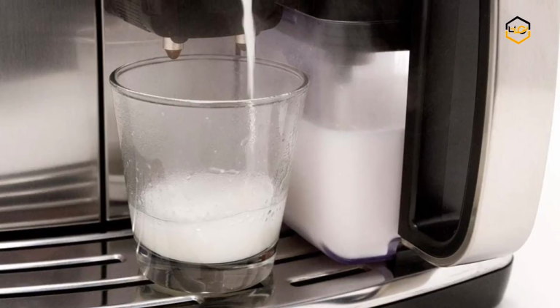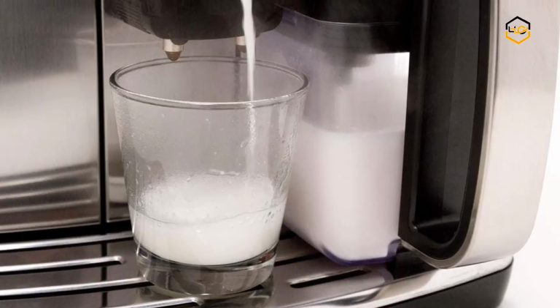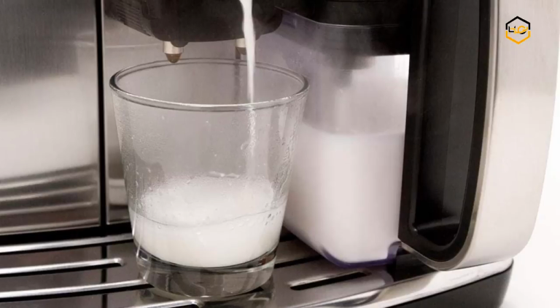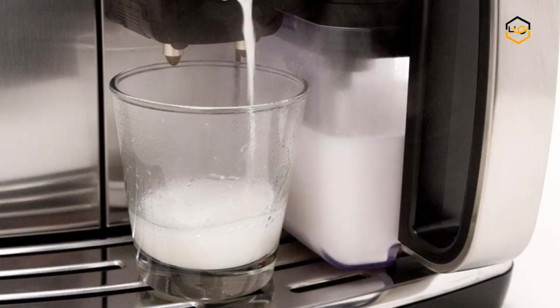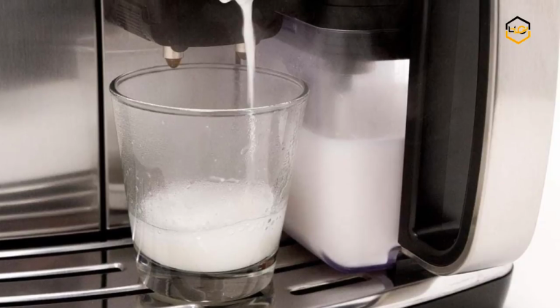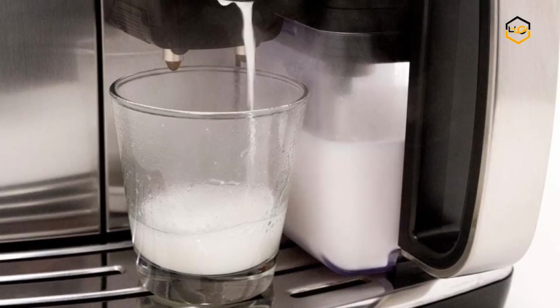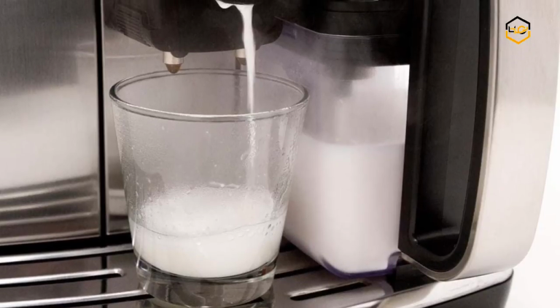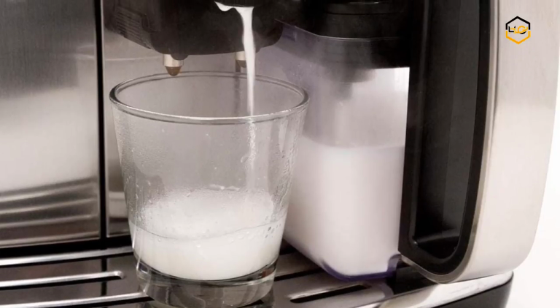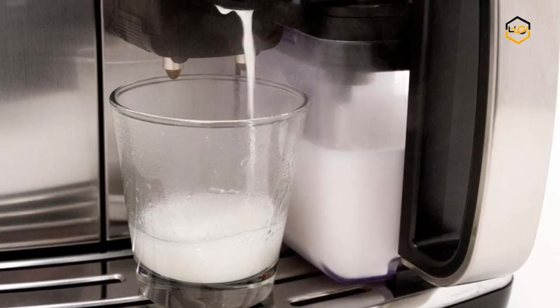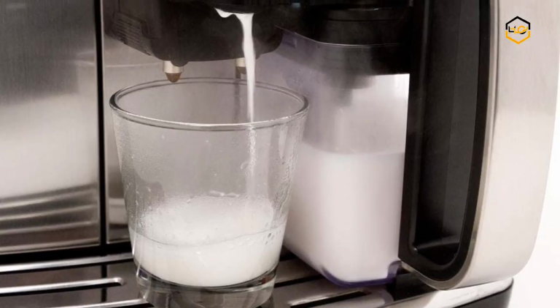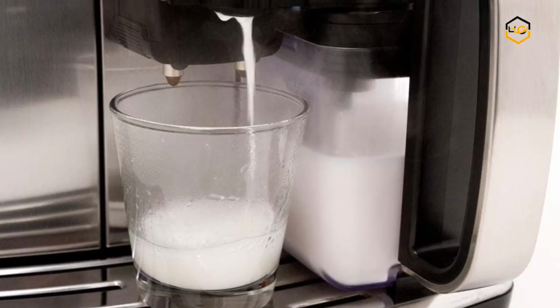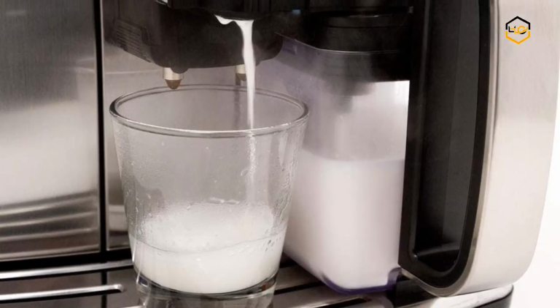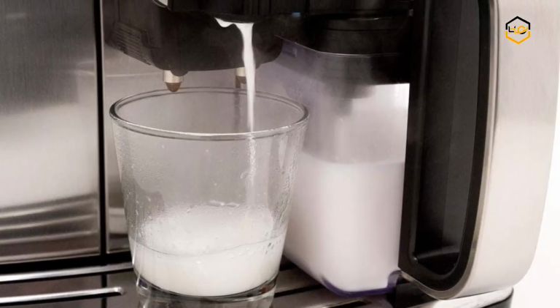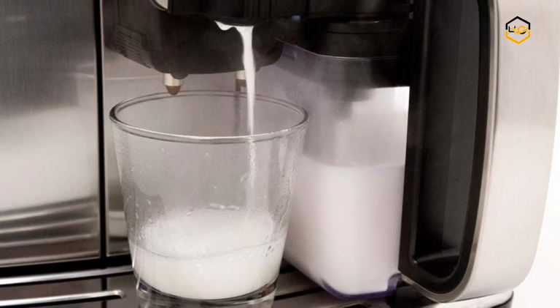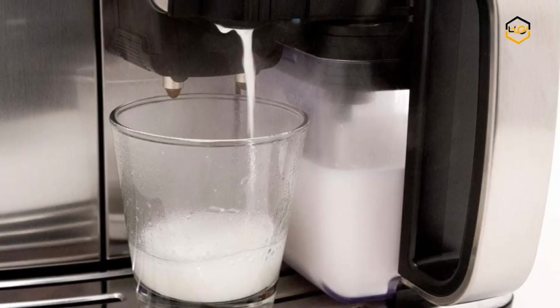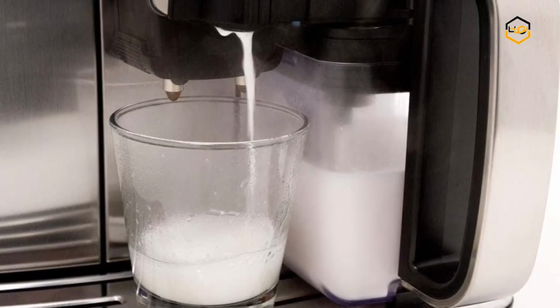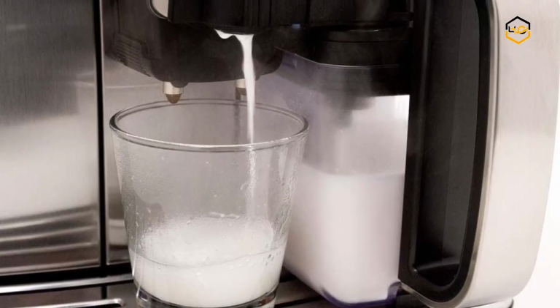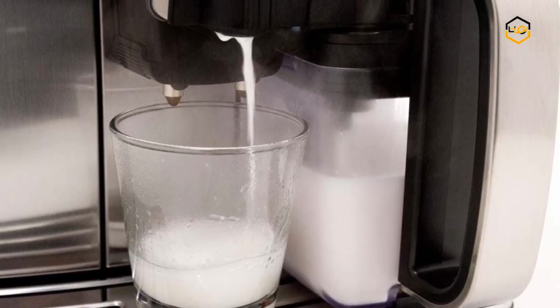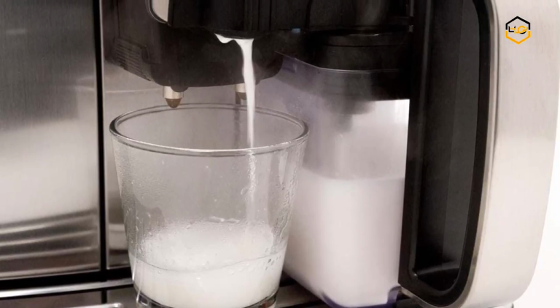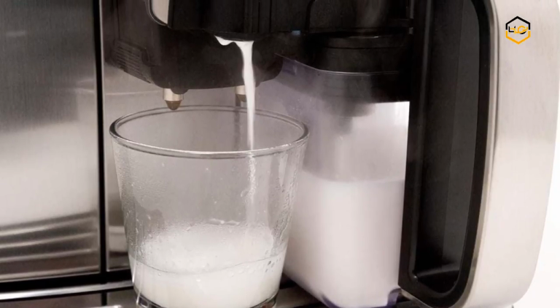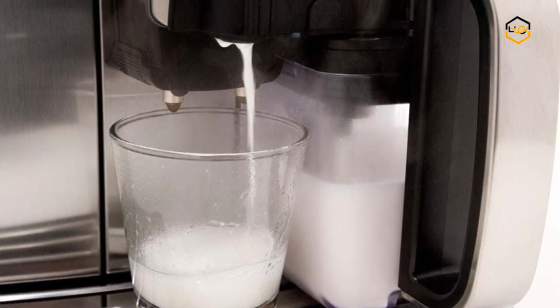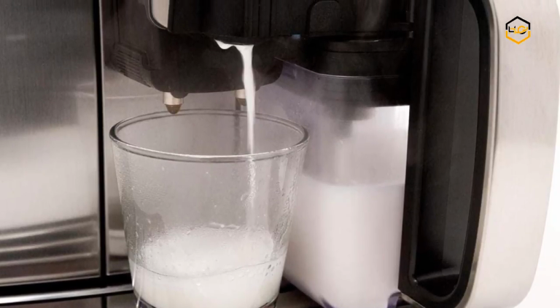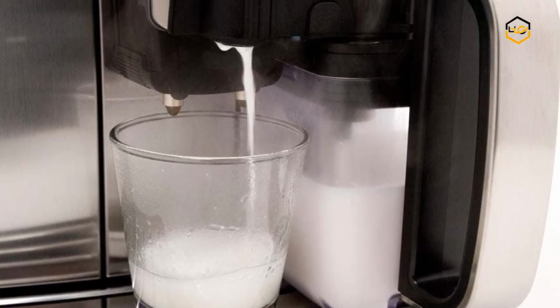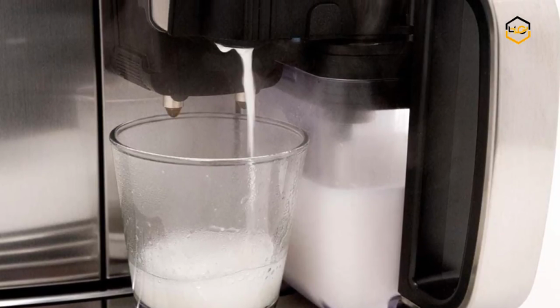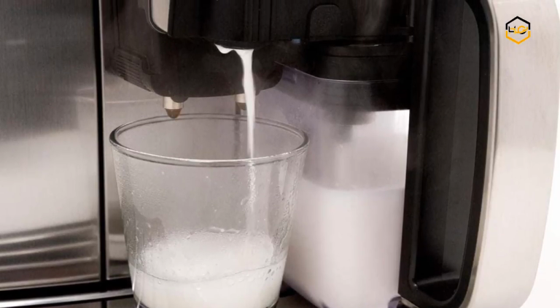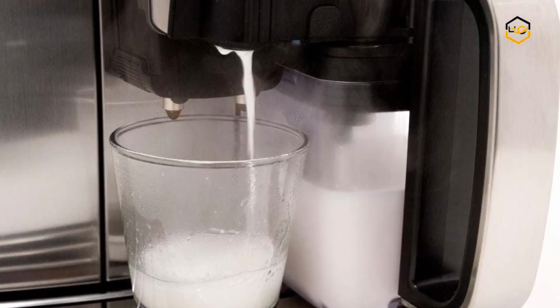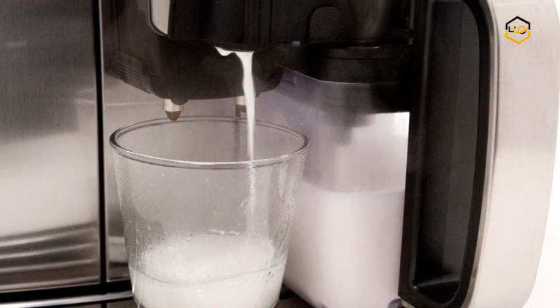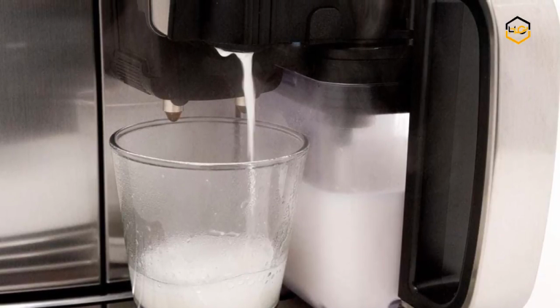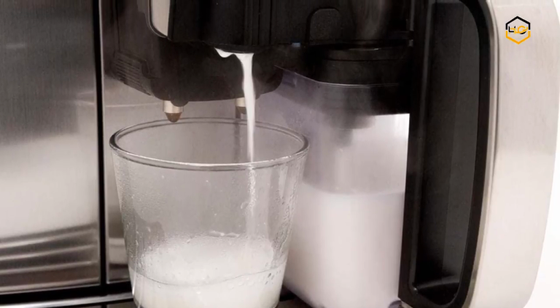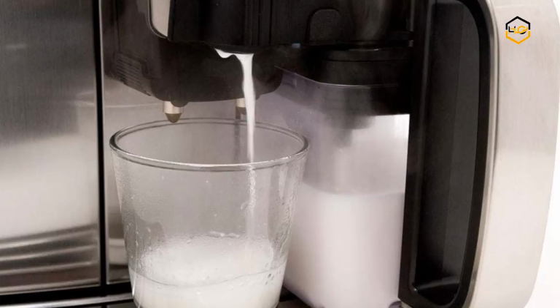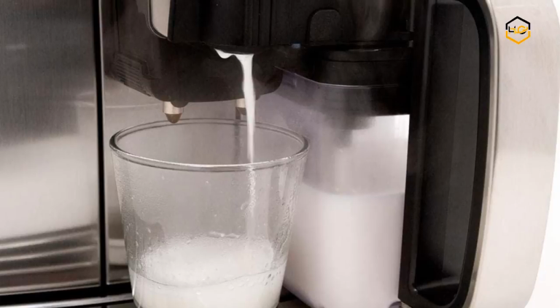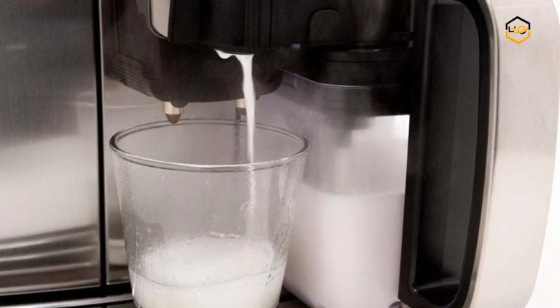Now it's your turn — let us know in the comment box below if this video helped you find the best espresso machine for your needs.